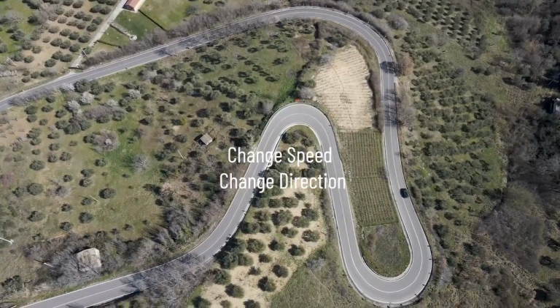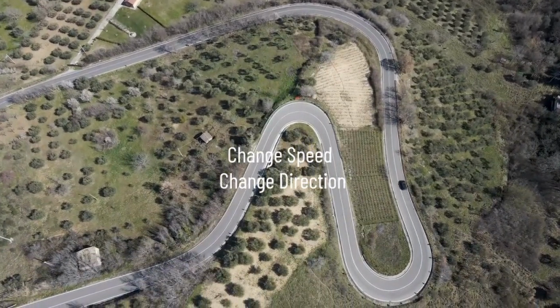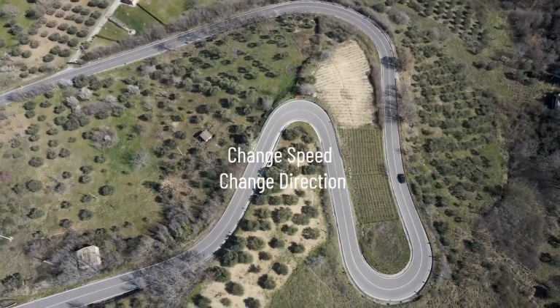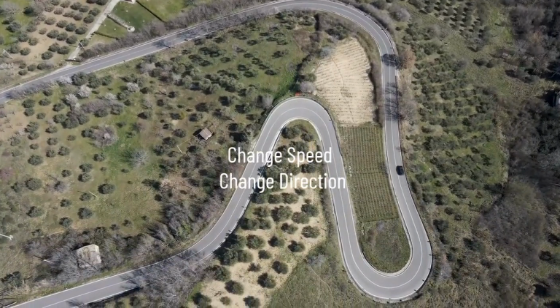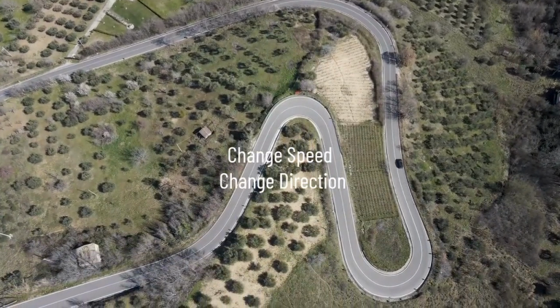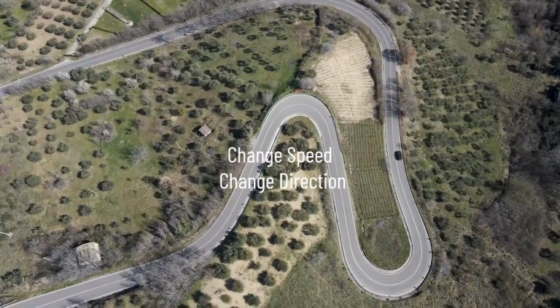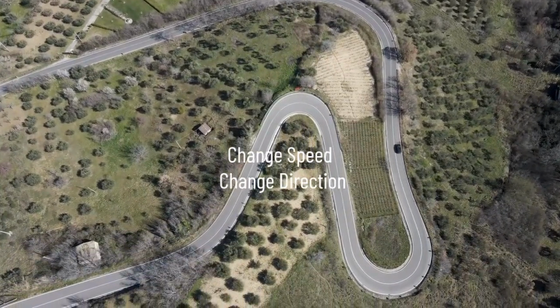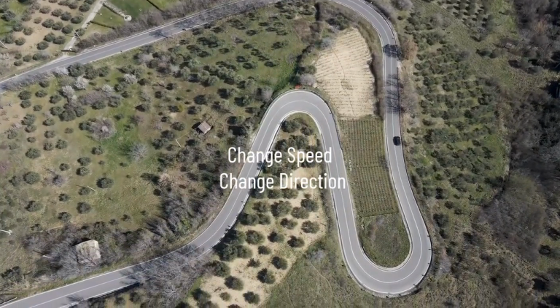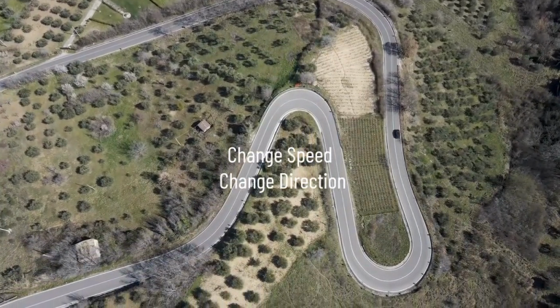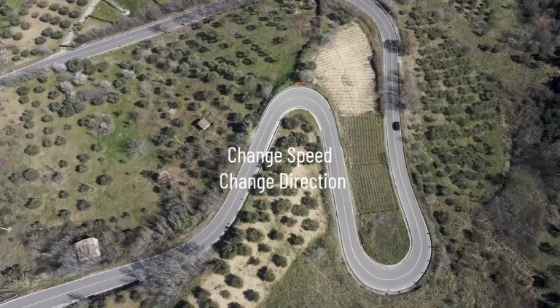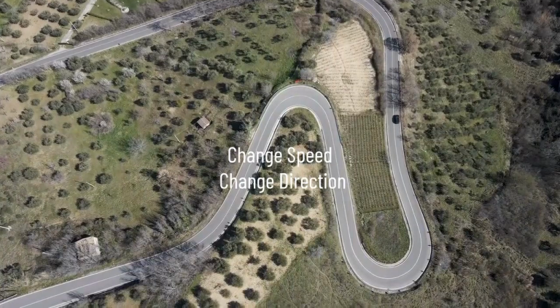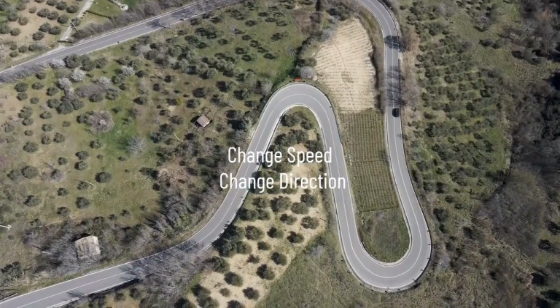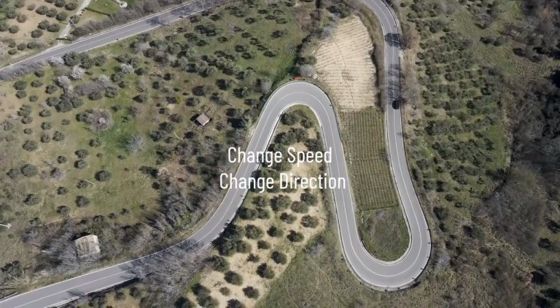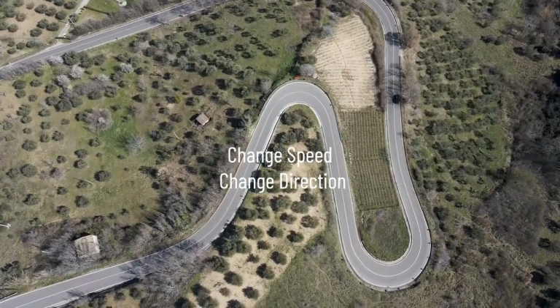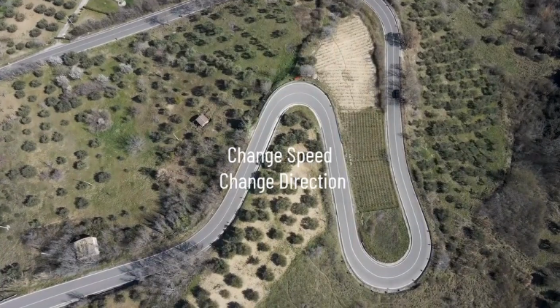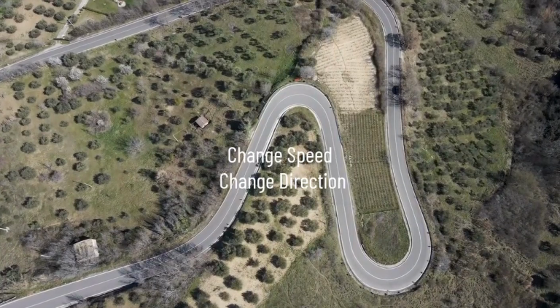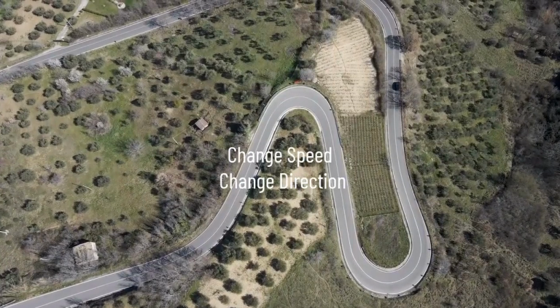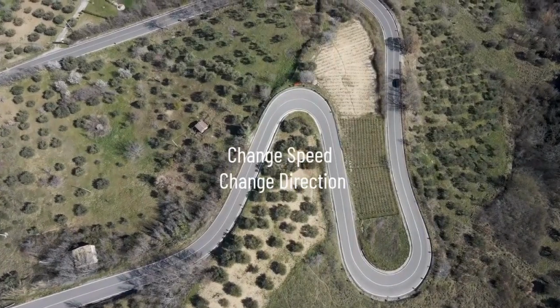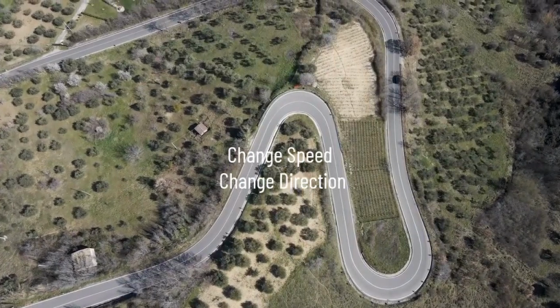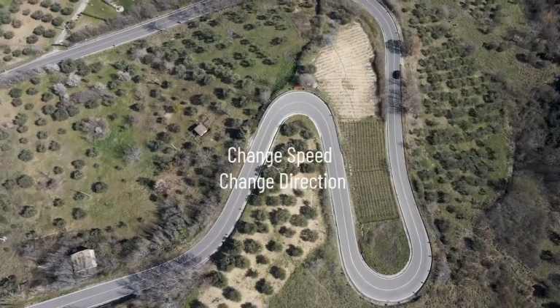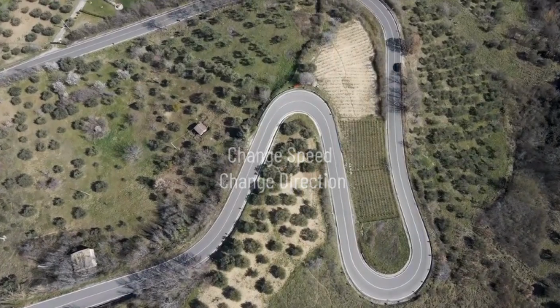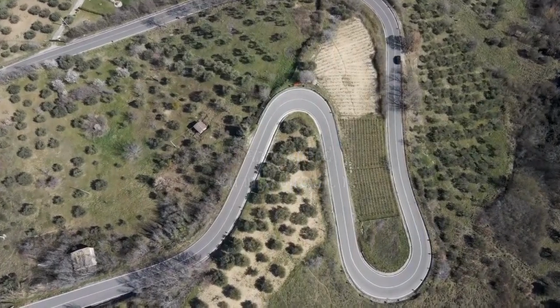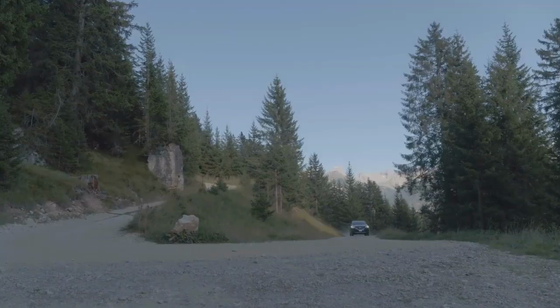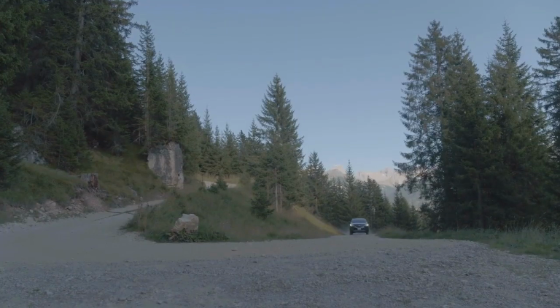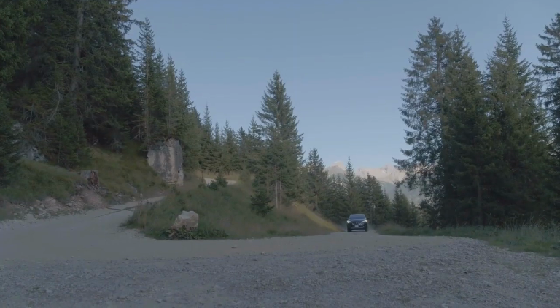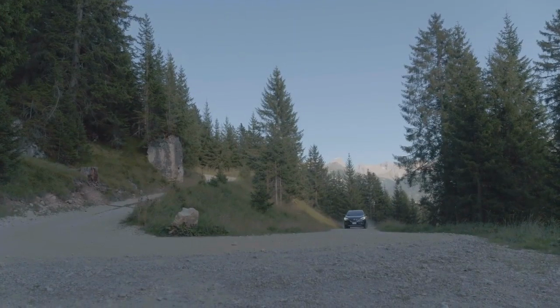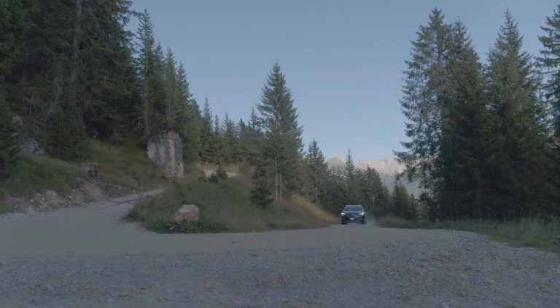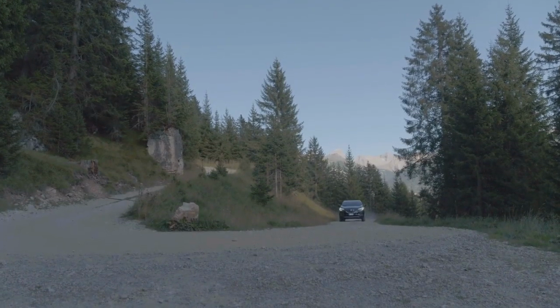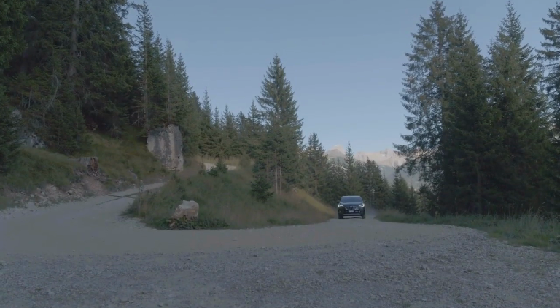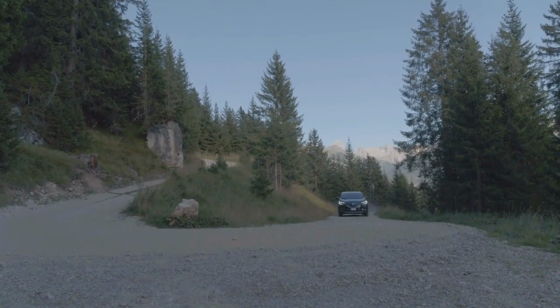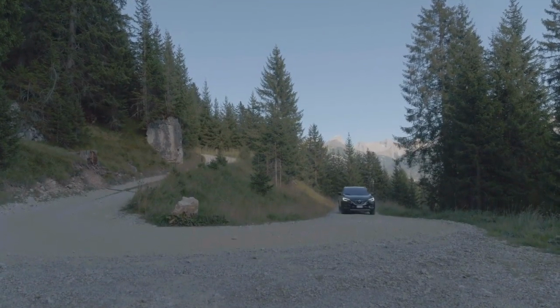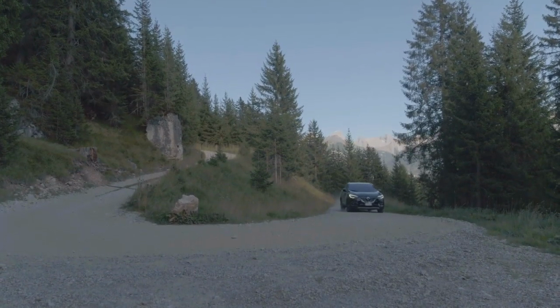You have three main vehicle controls: the steering wheel, the gas pedal, and the brake pedal.